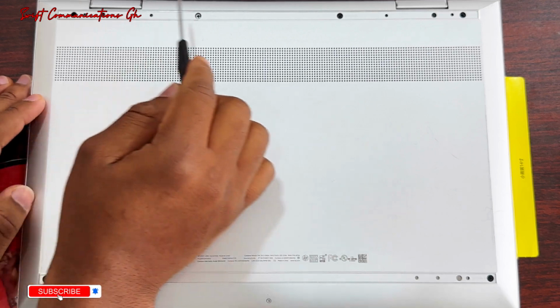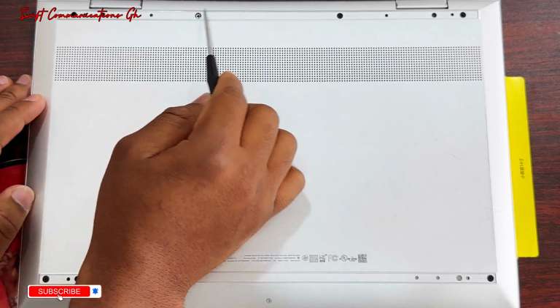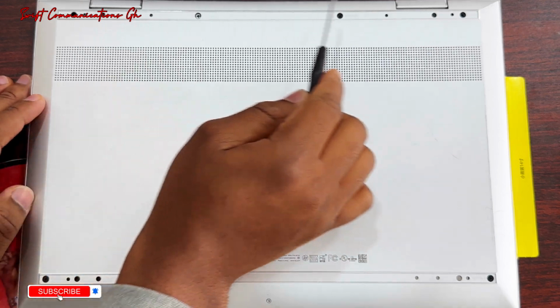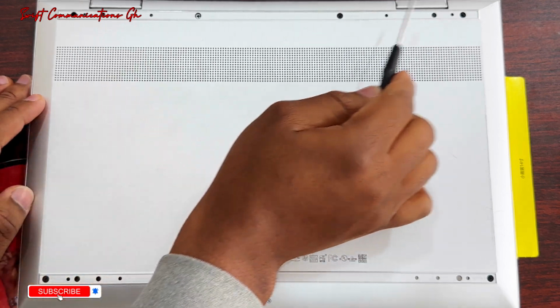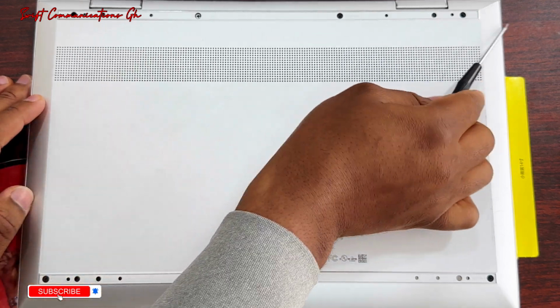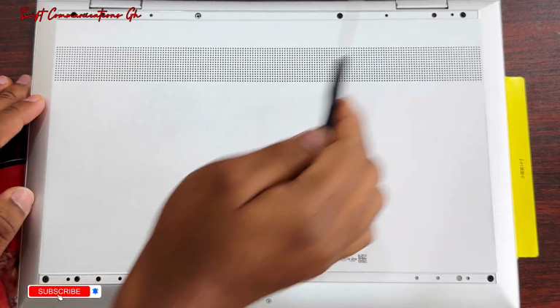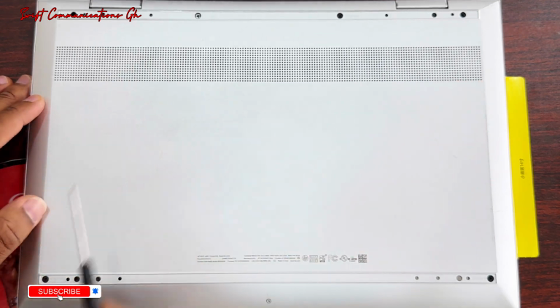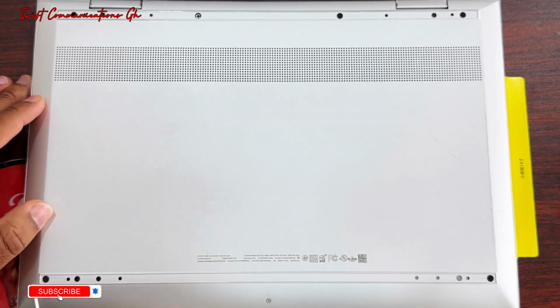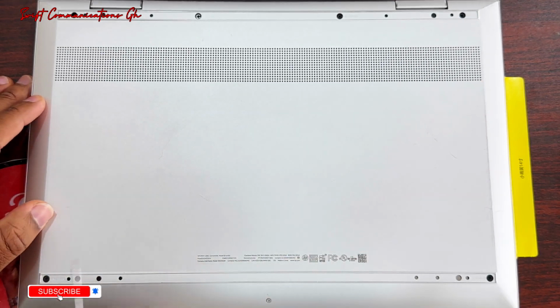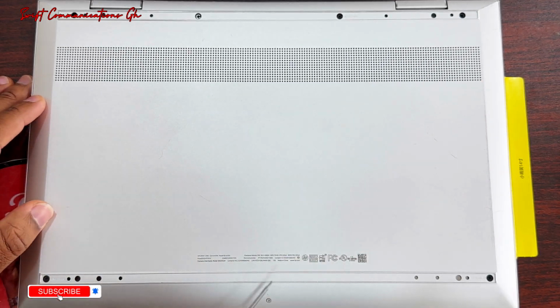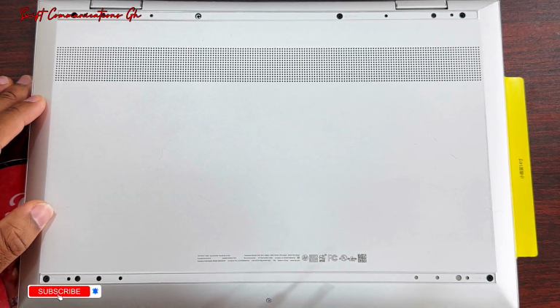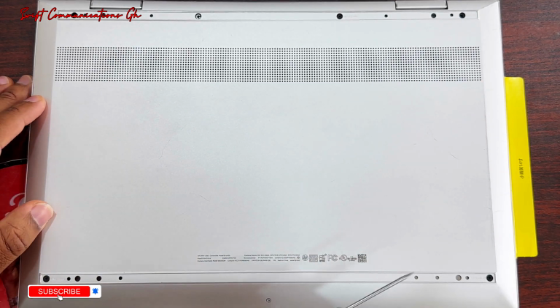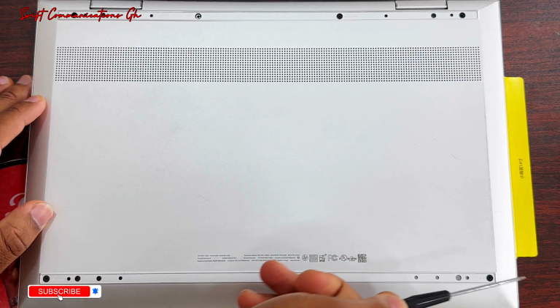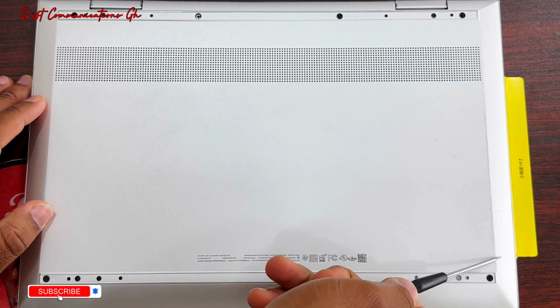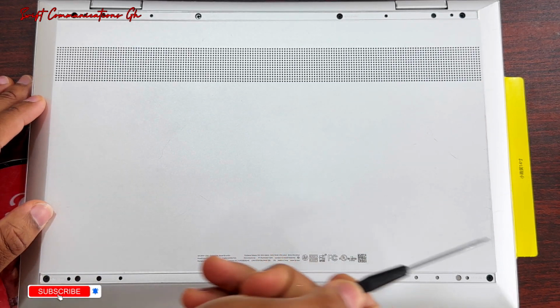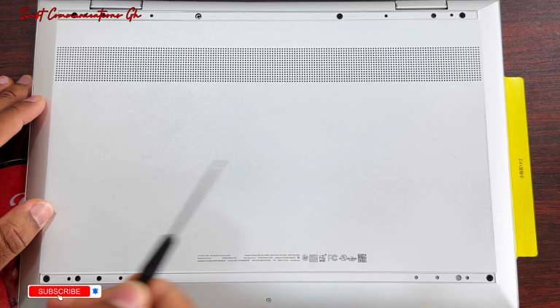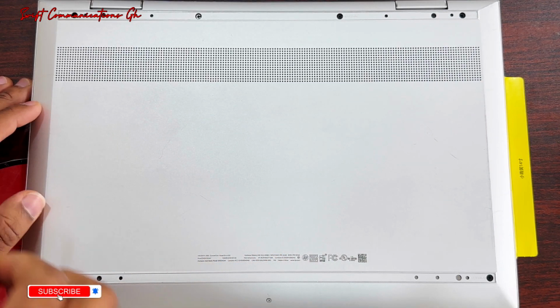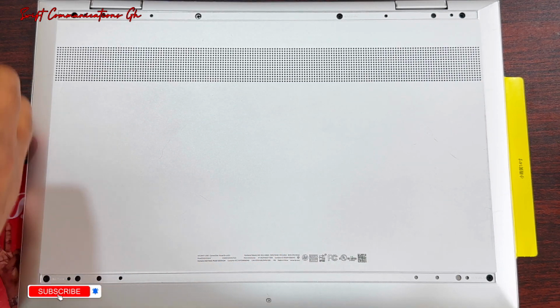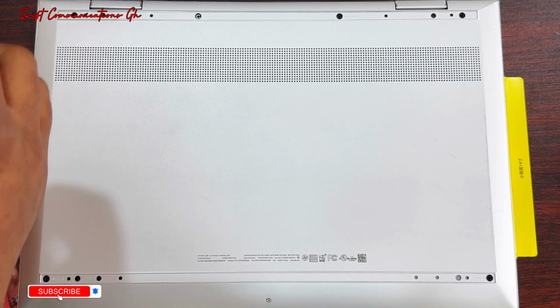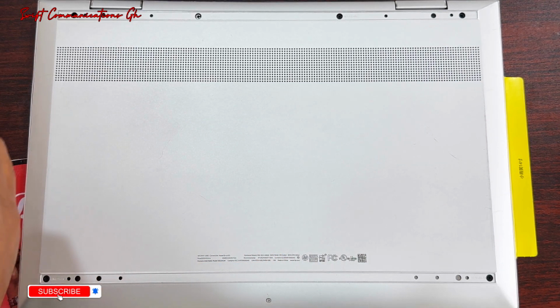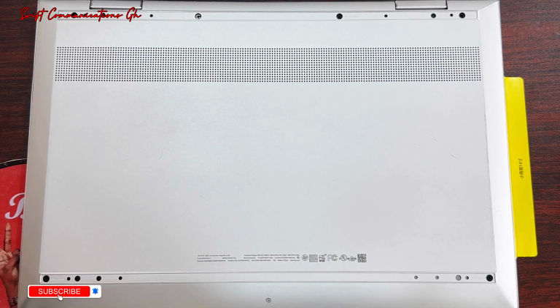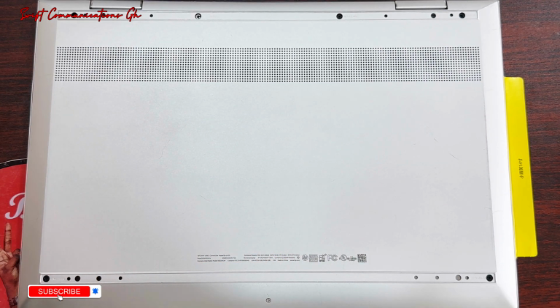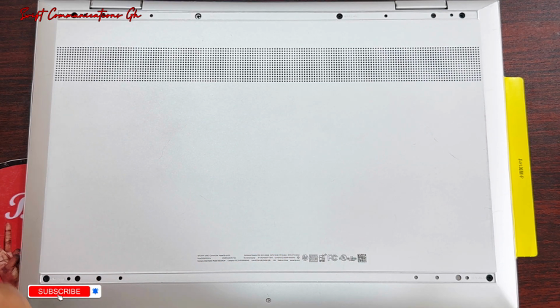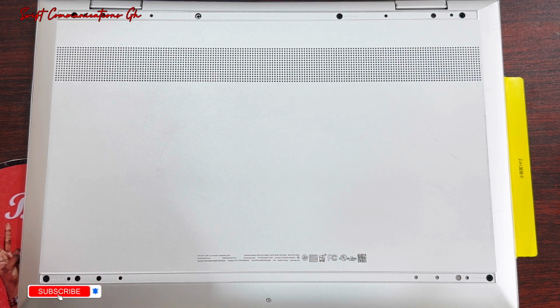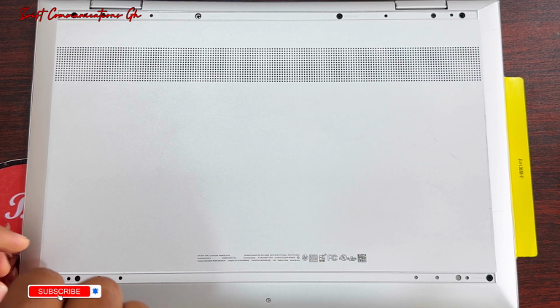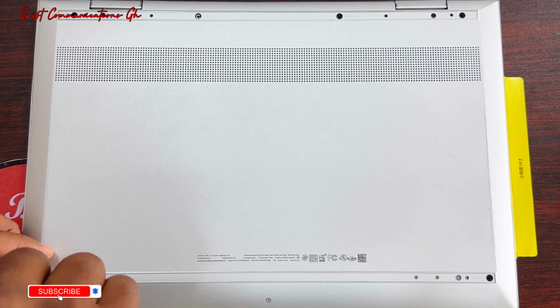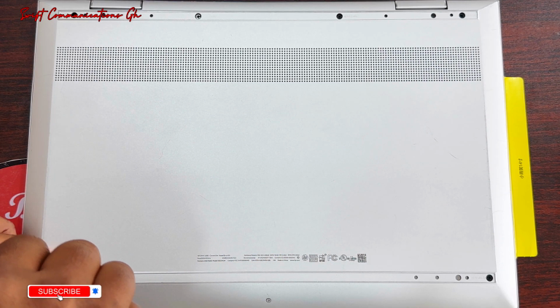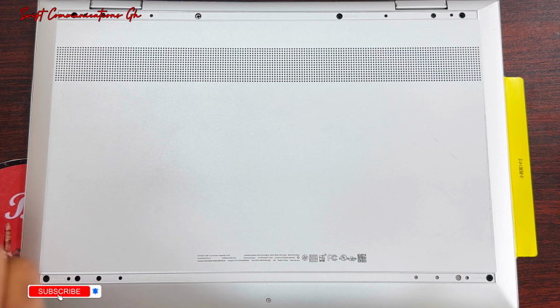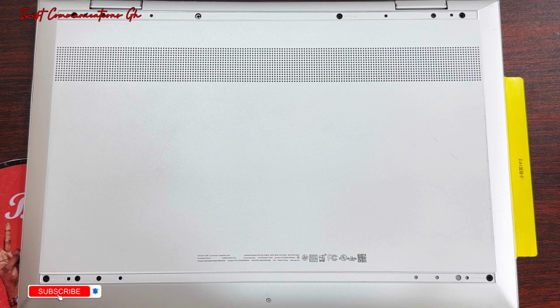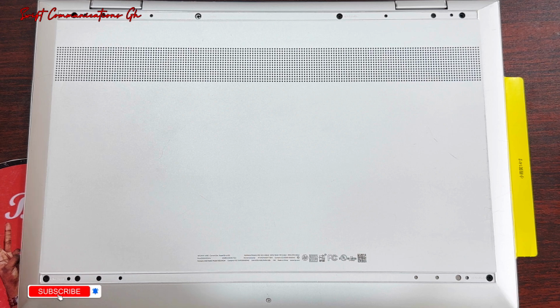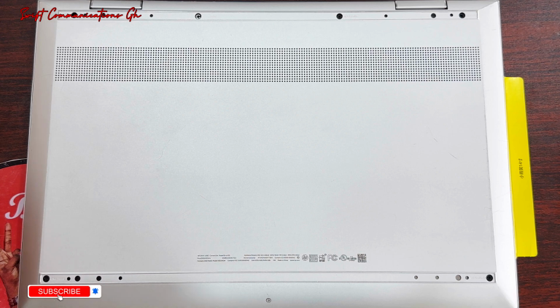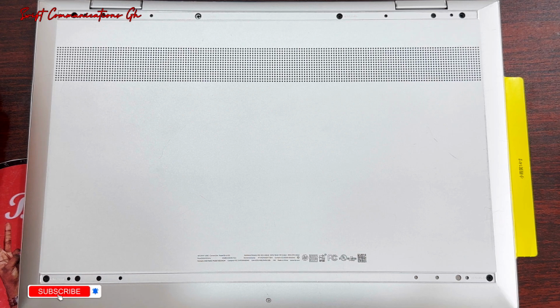One, two, three, four, five, six, seven. So now, let's start unscrewing the device.